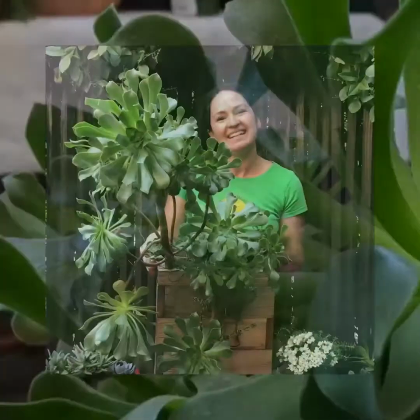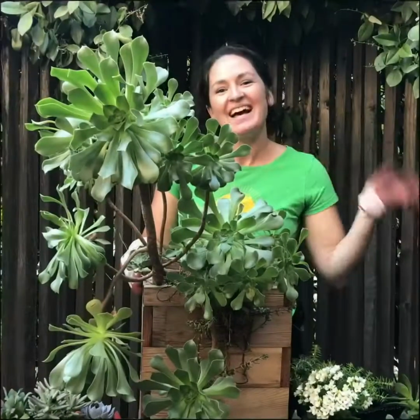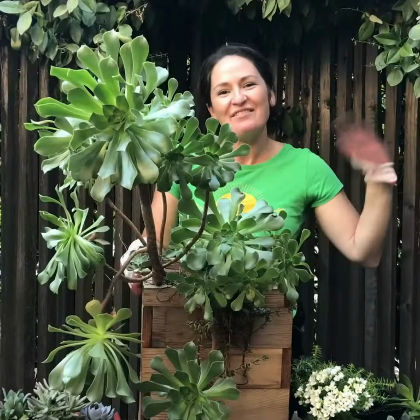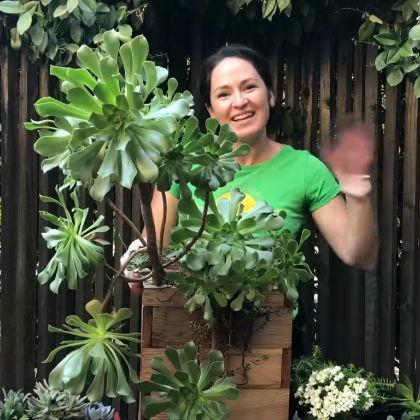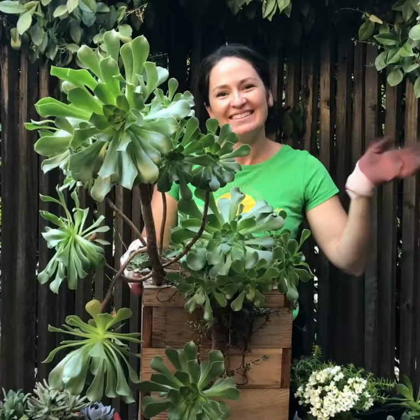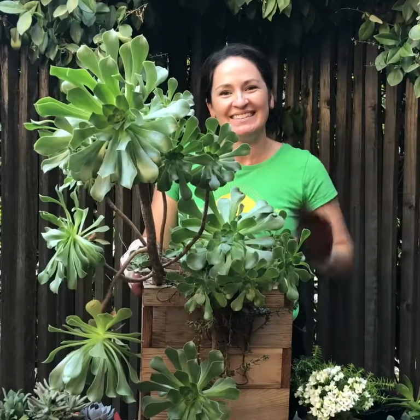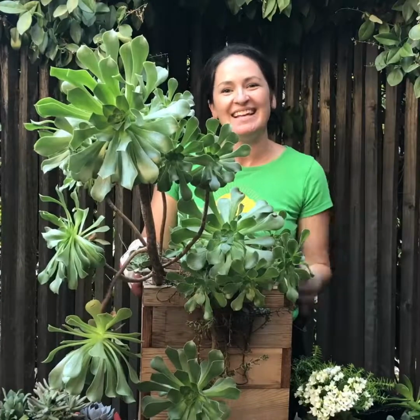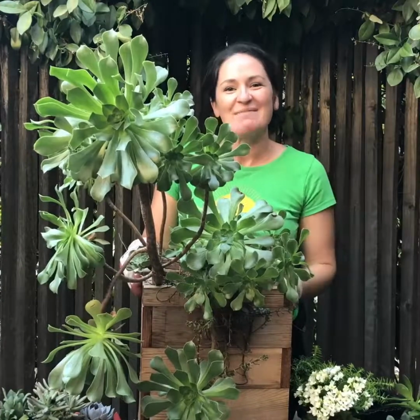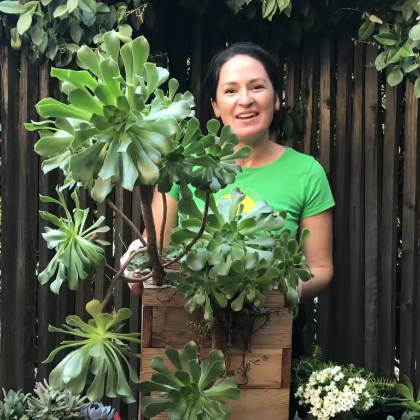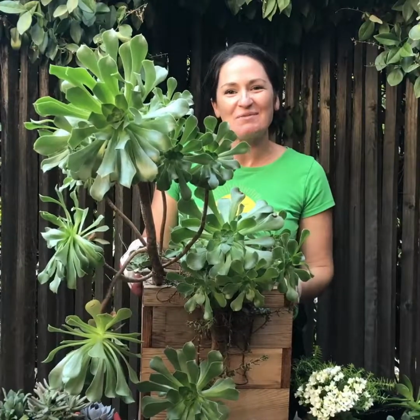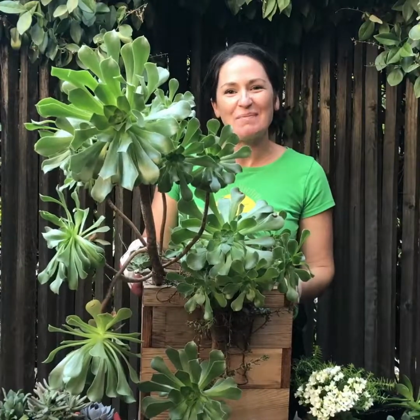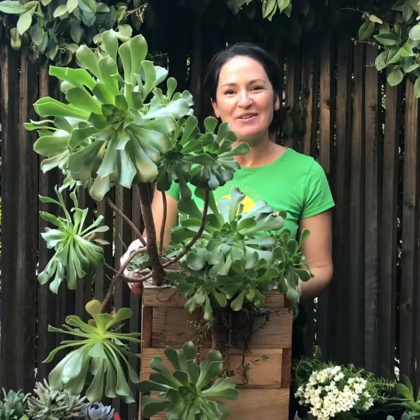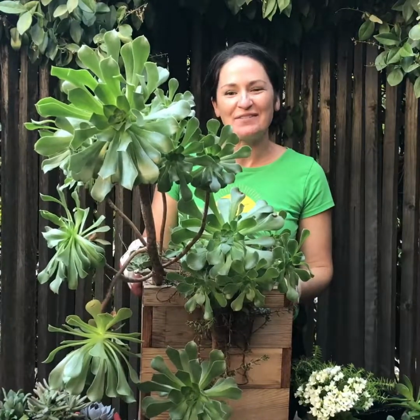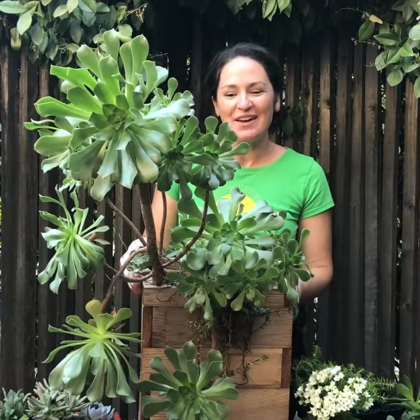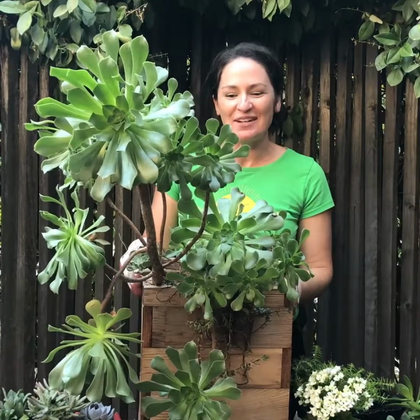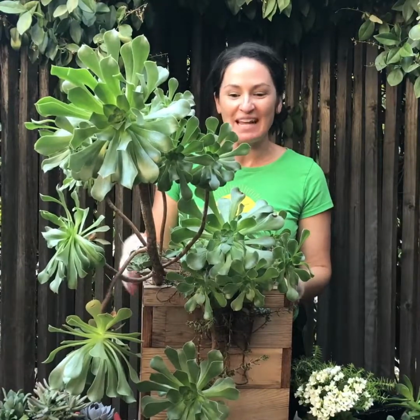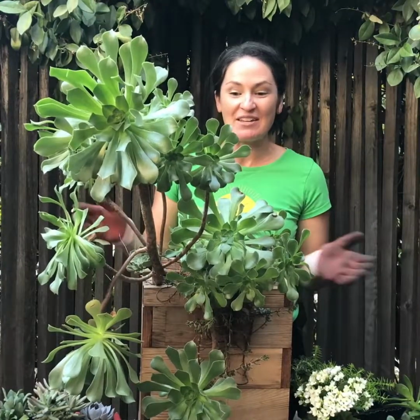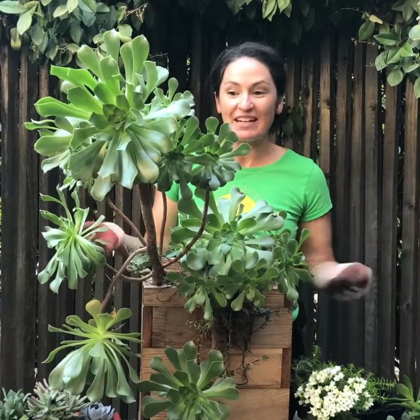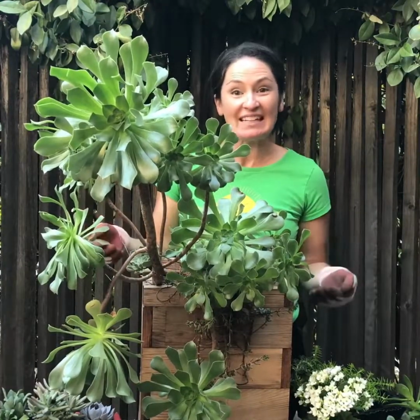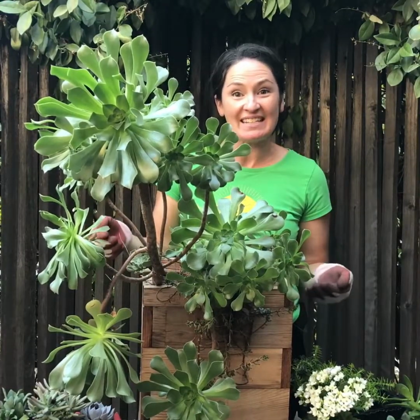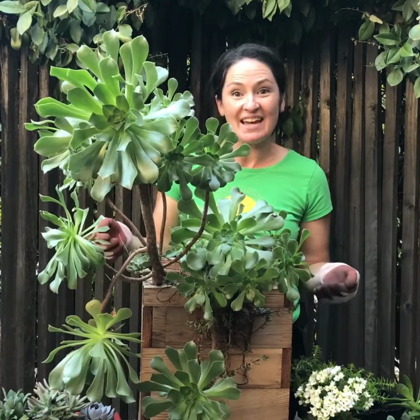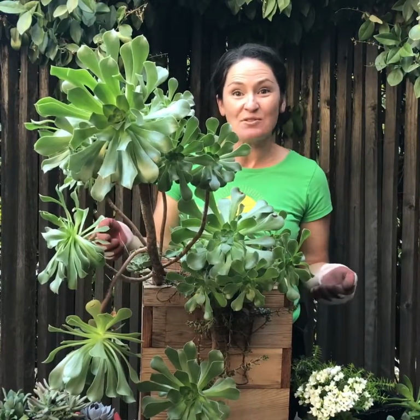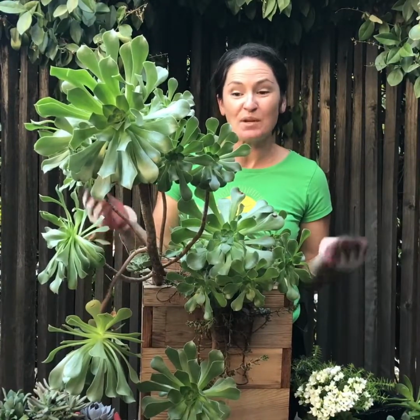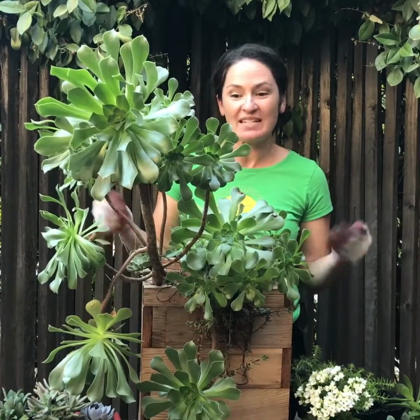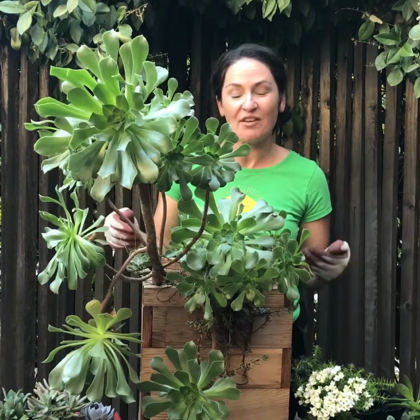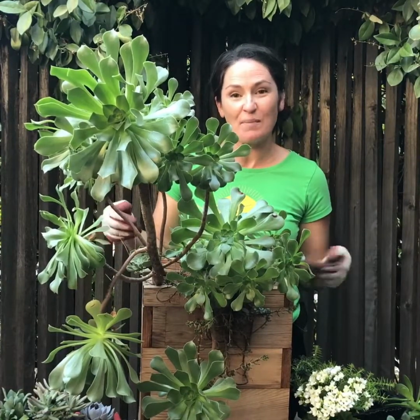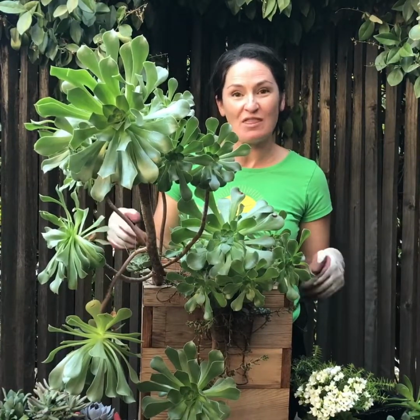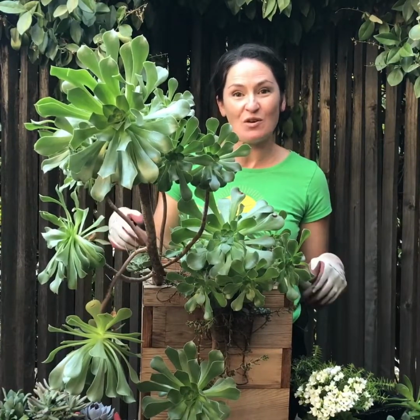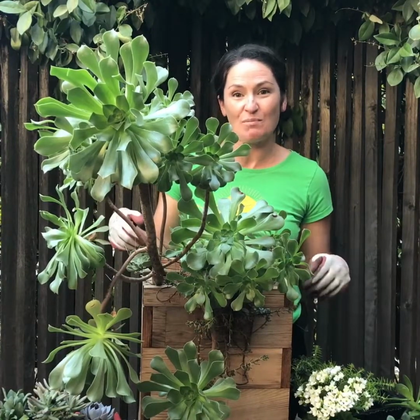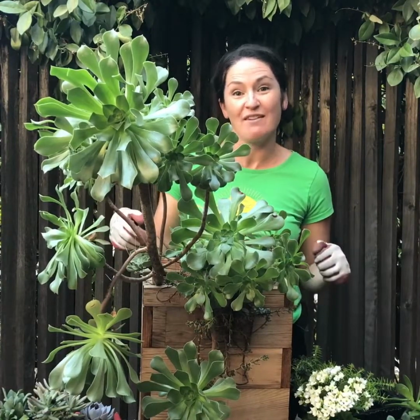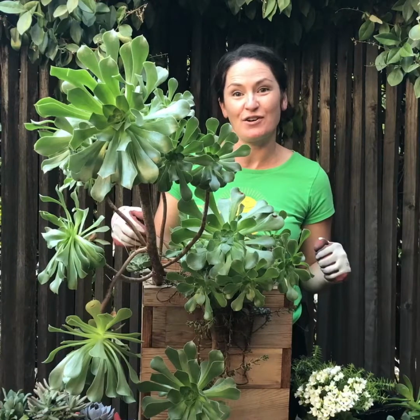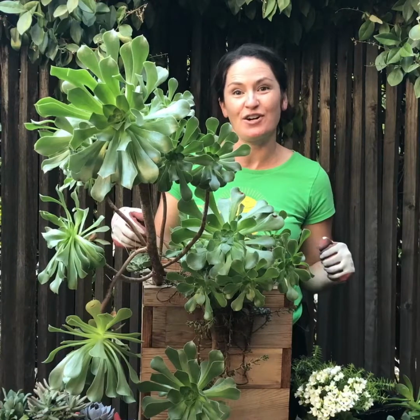Hi friends! I'm Kara with Power to the Flower and I'm here at a client's house putting together my third pot for her.